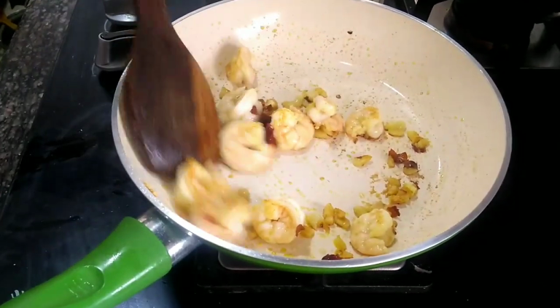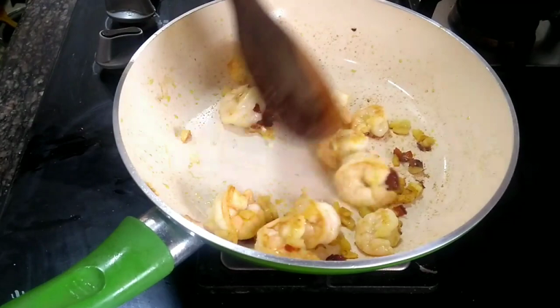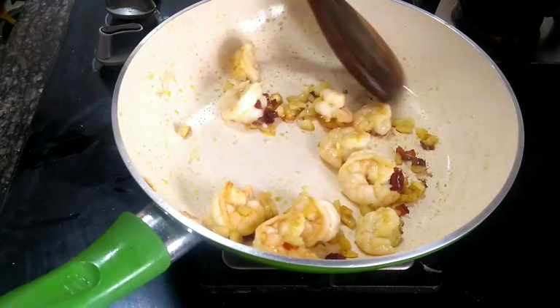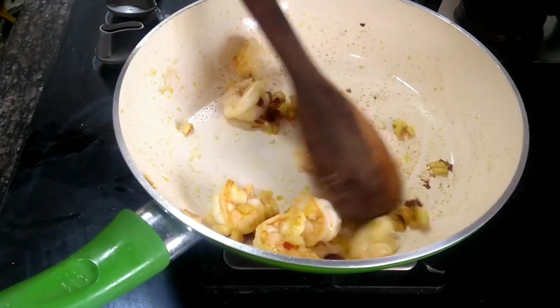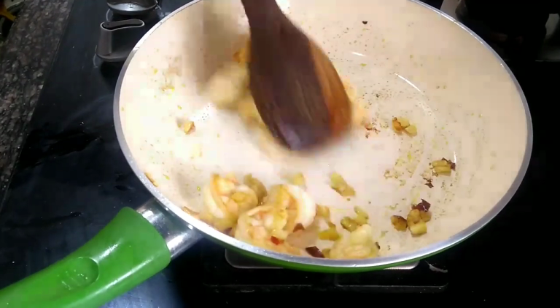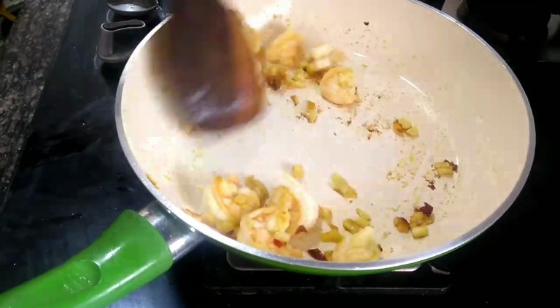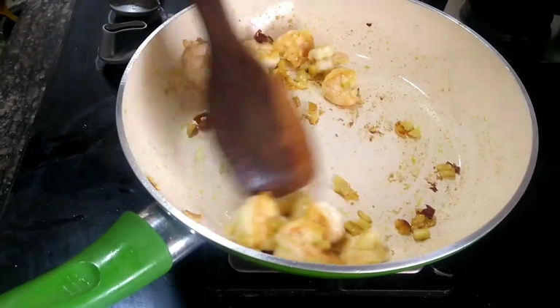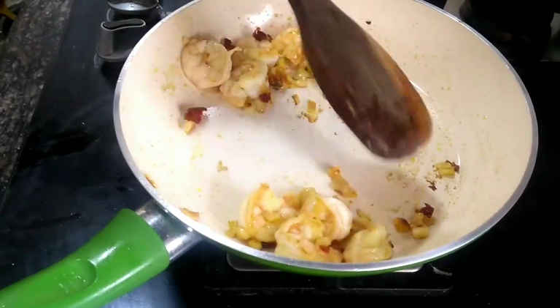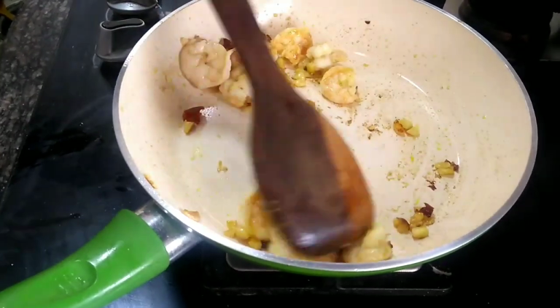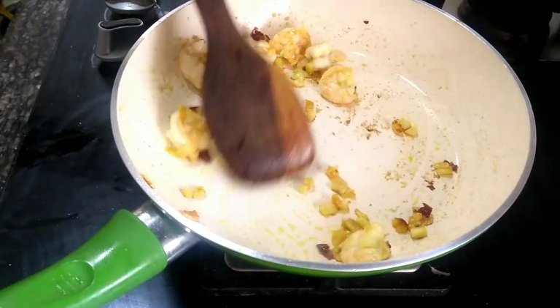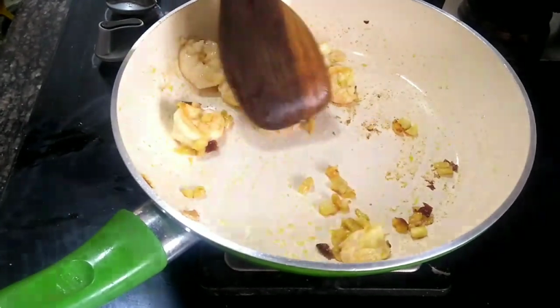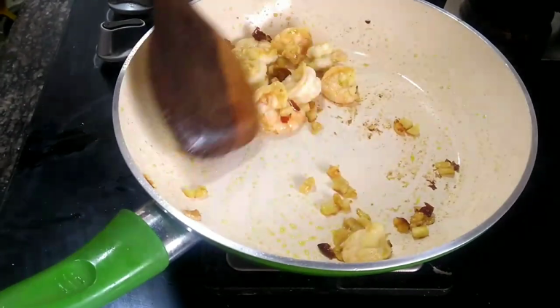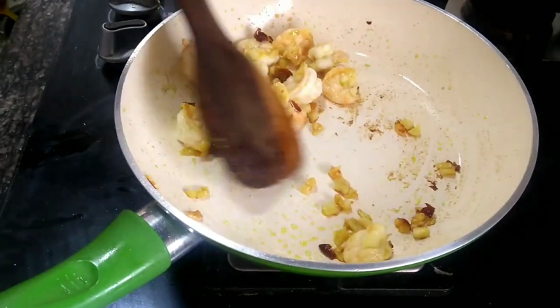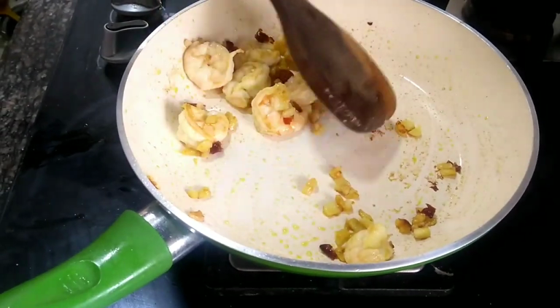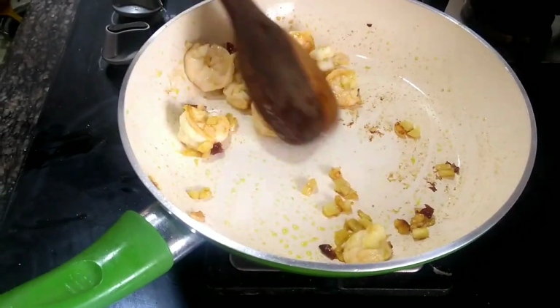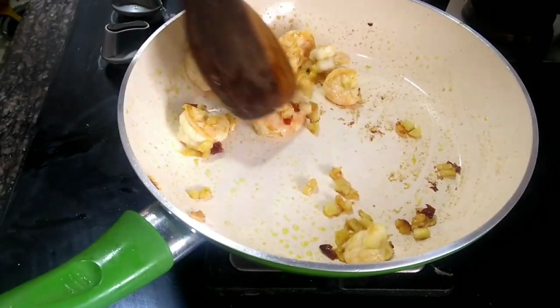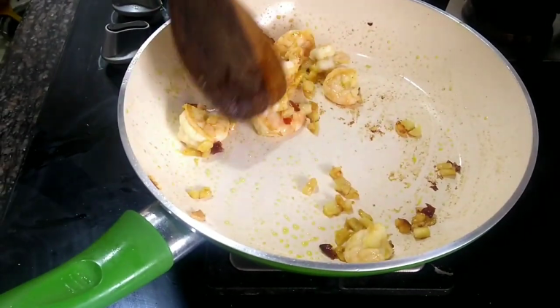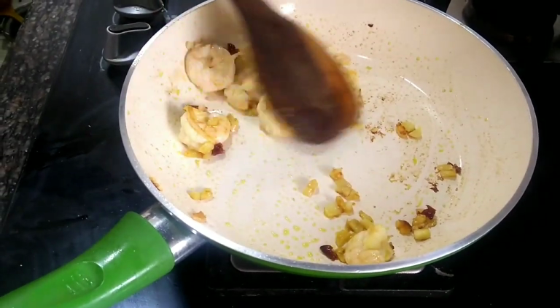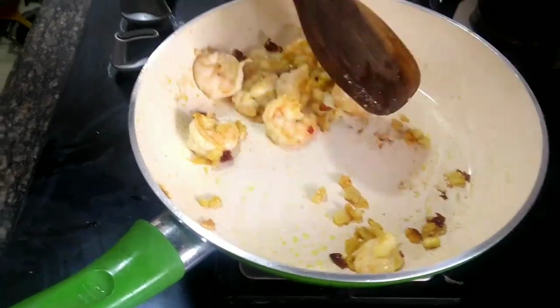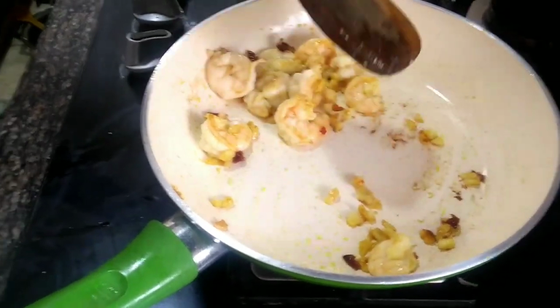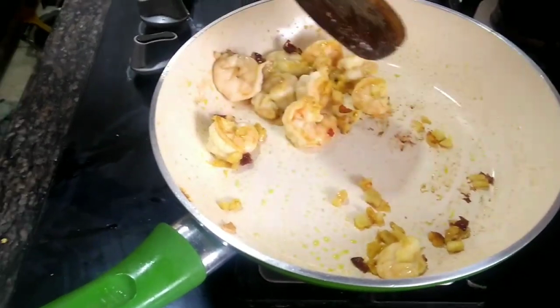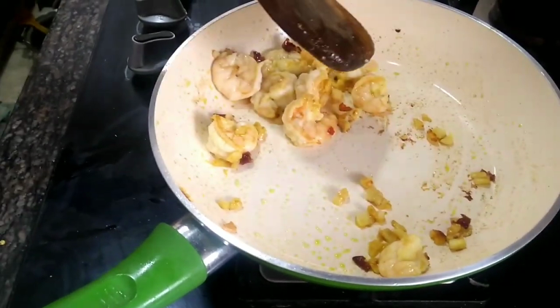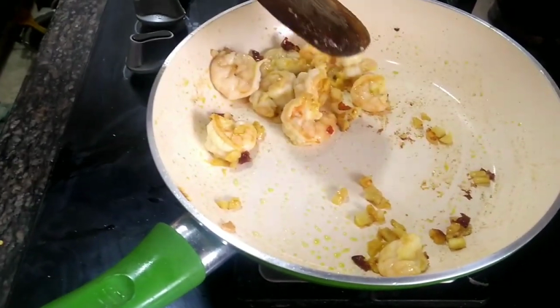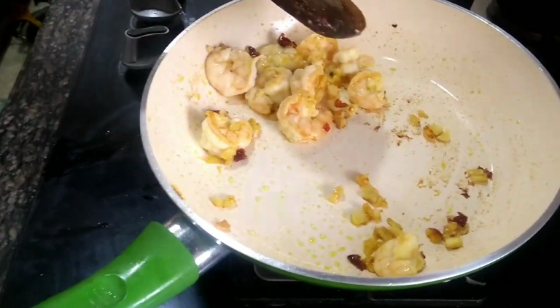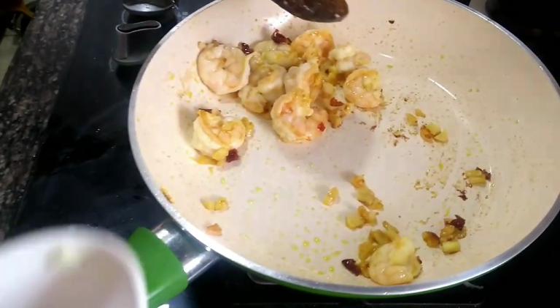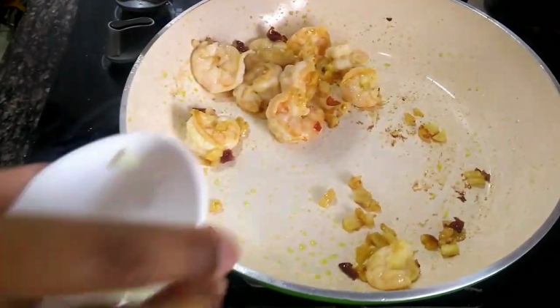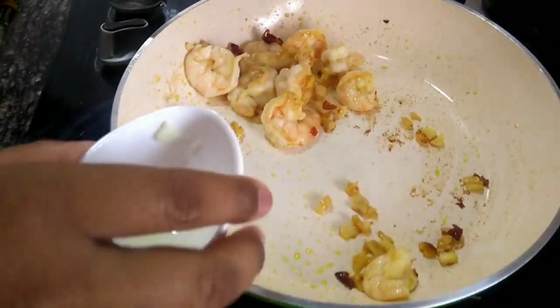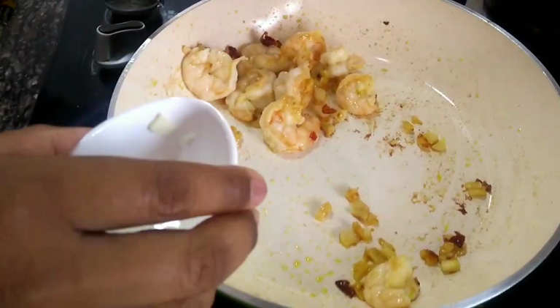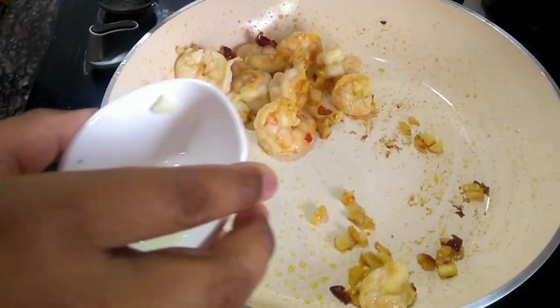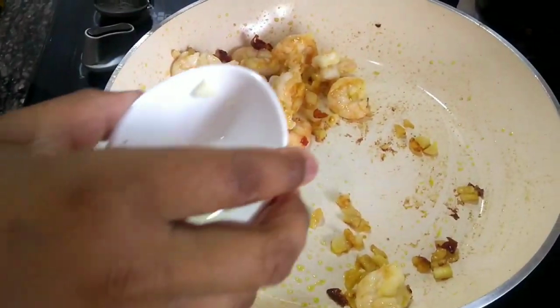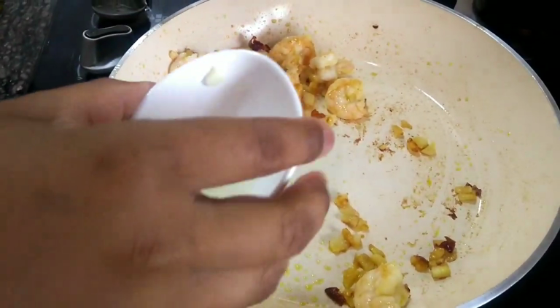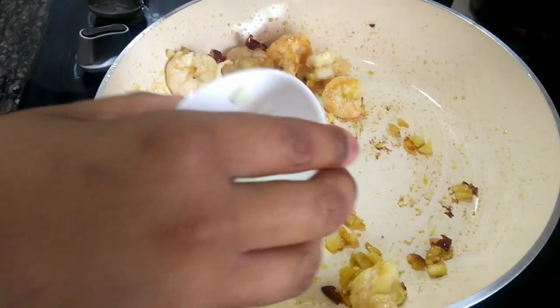Tap to the pan and mix everything in the pan.